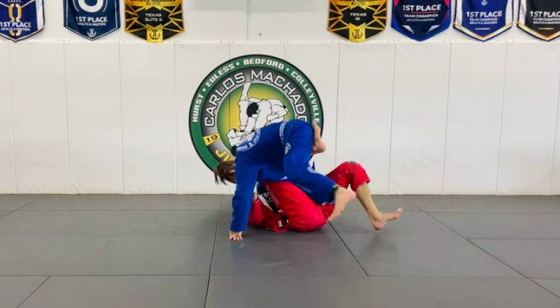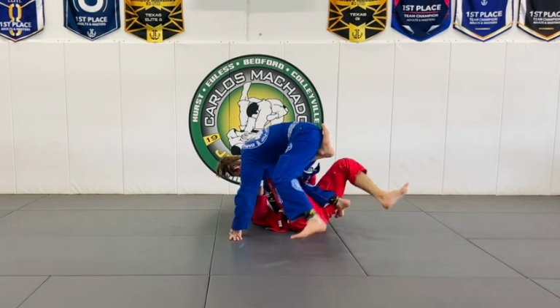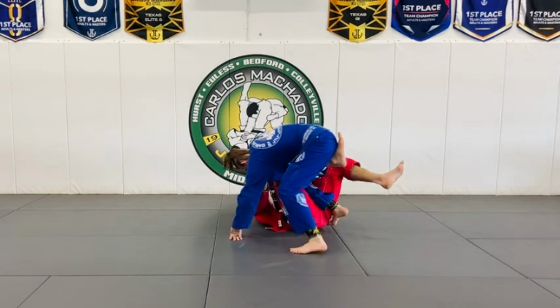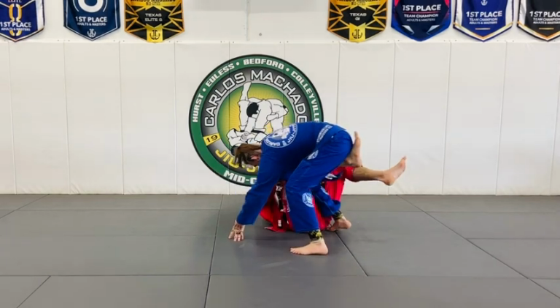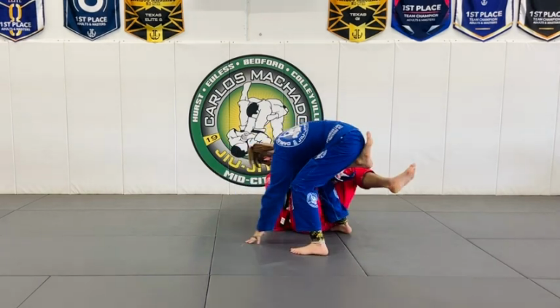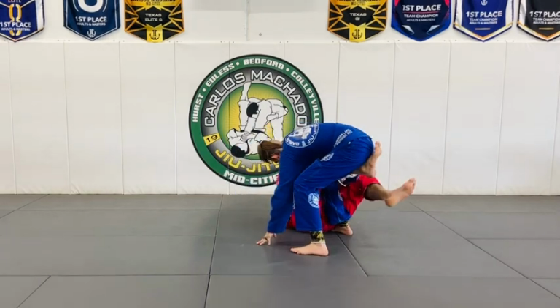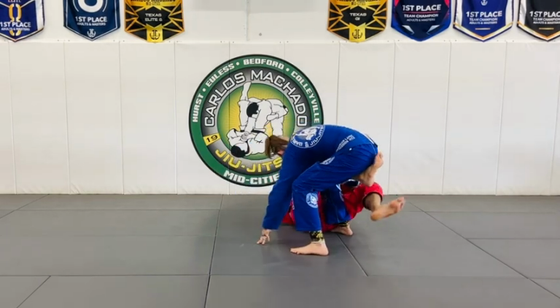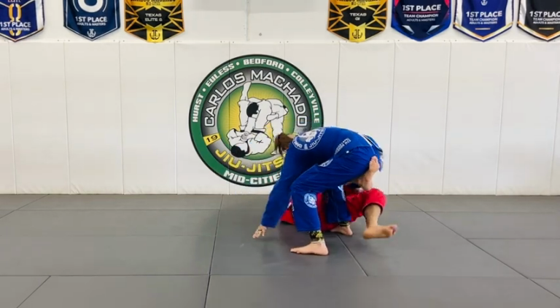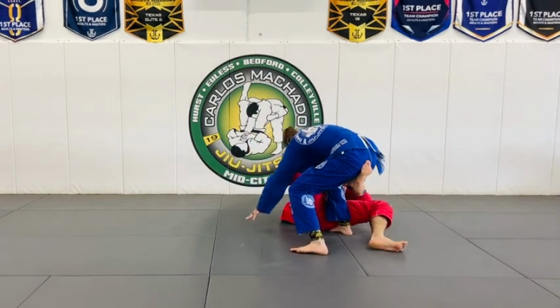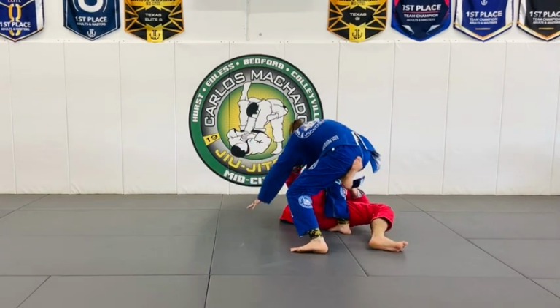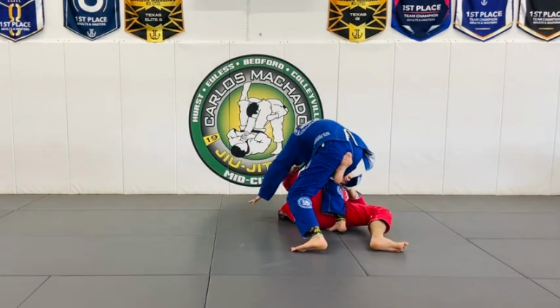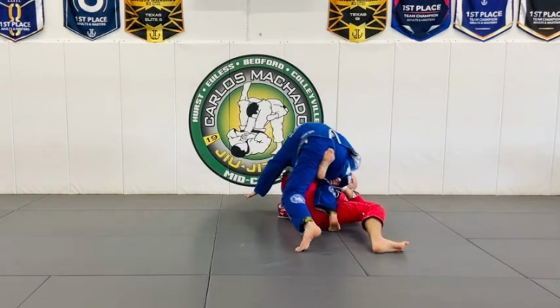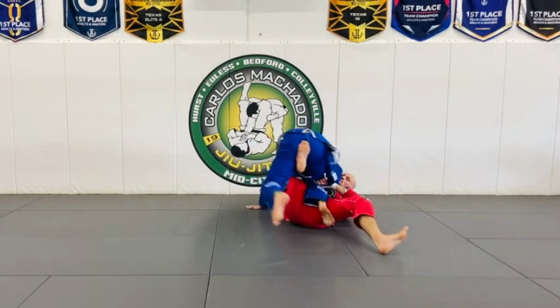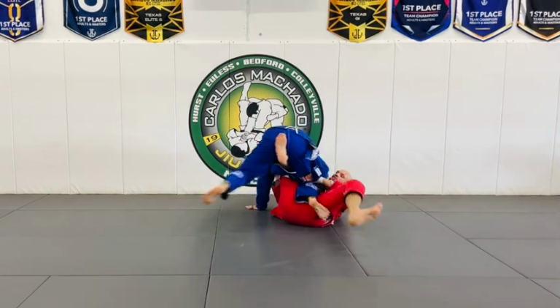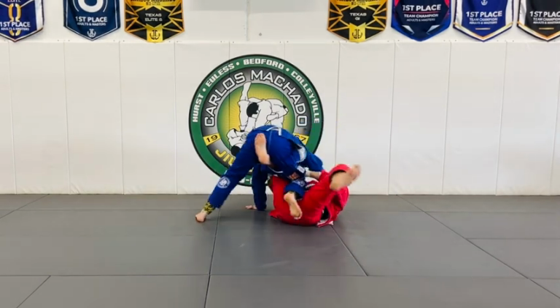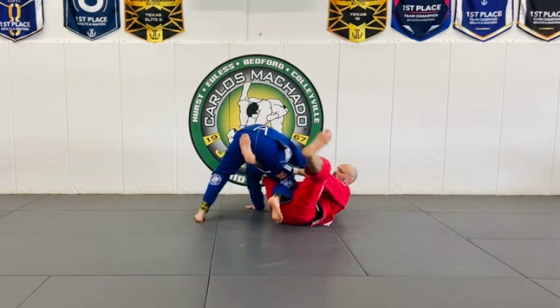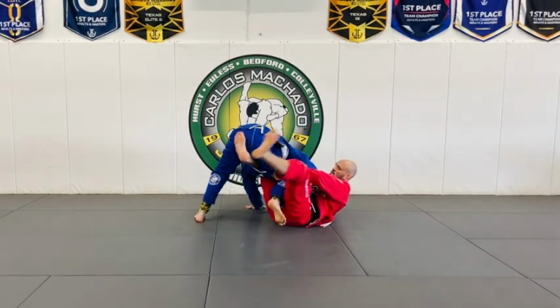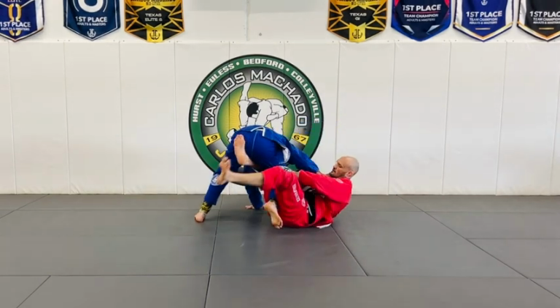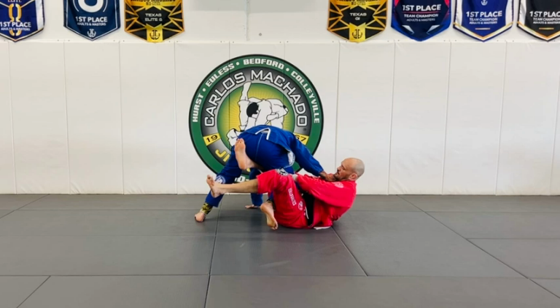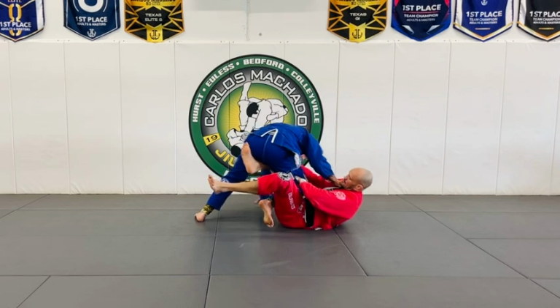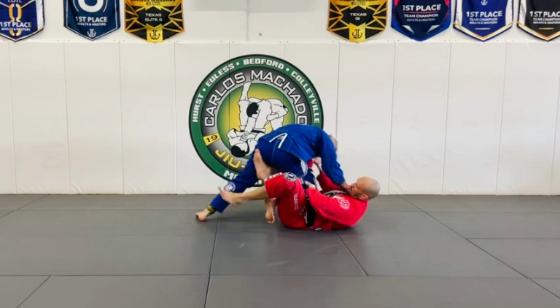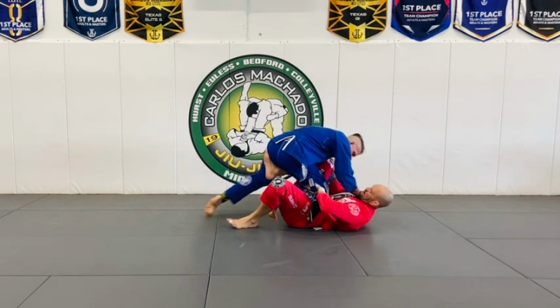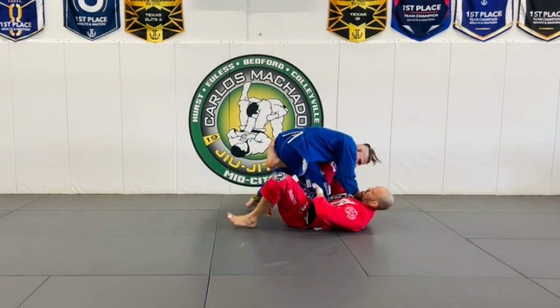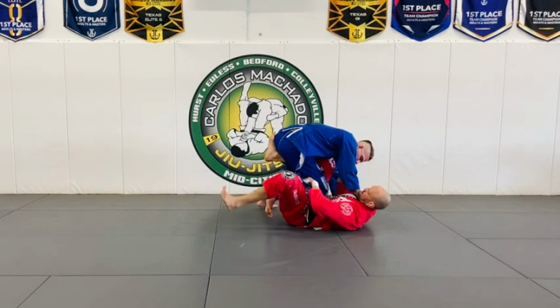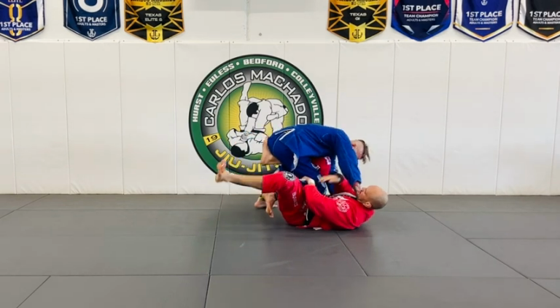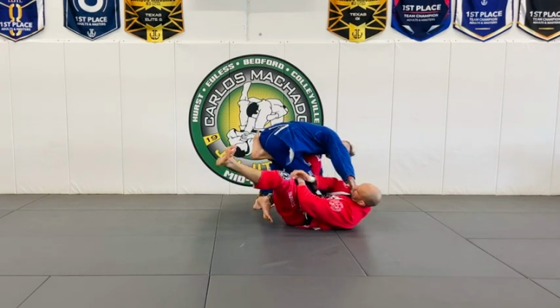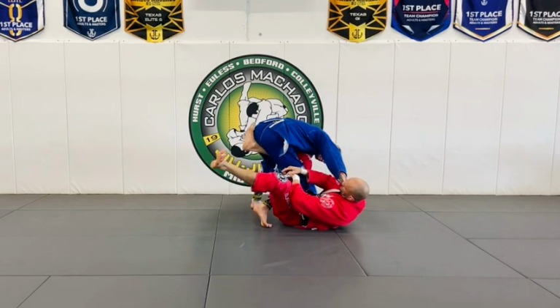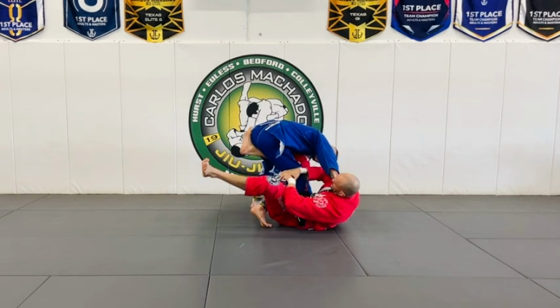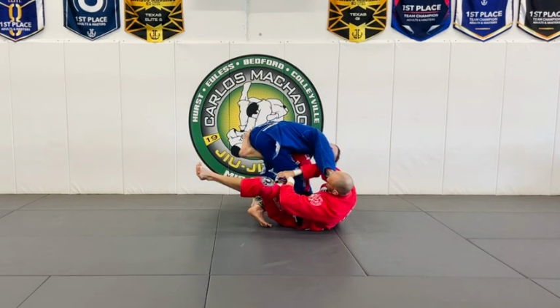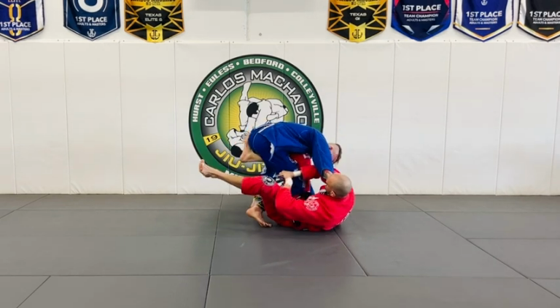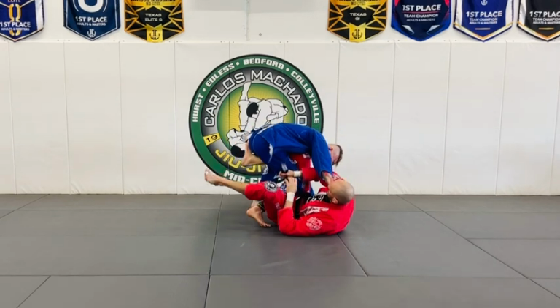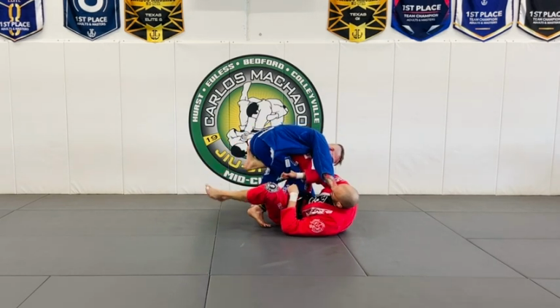As I'm lifting here — watch — rotate it, rotate it, fed it, got you.